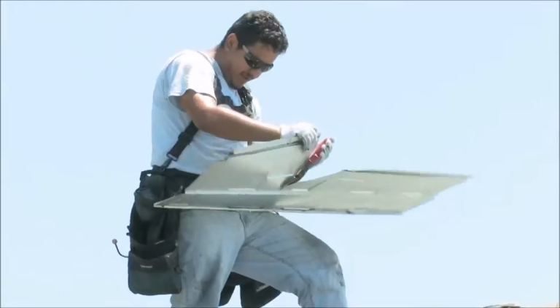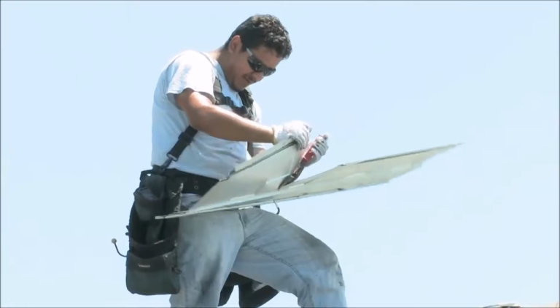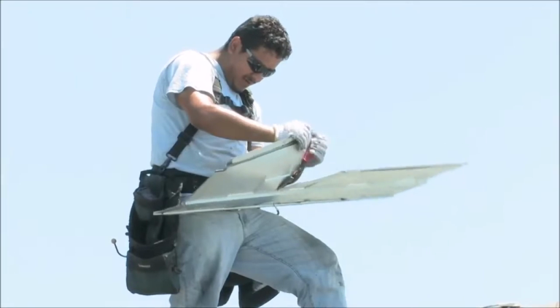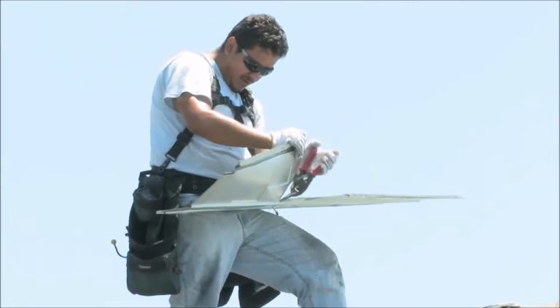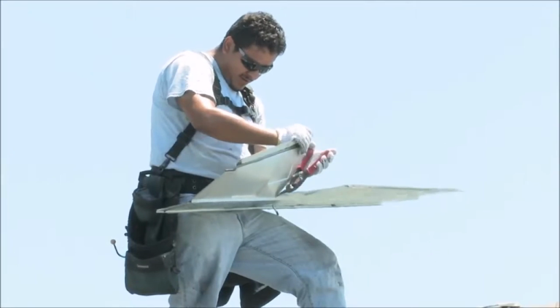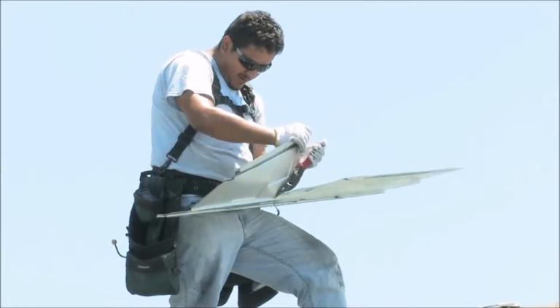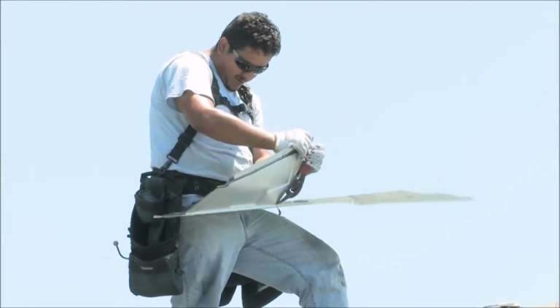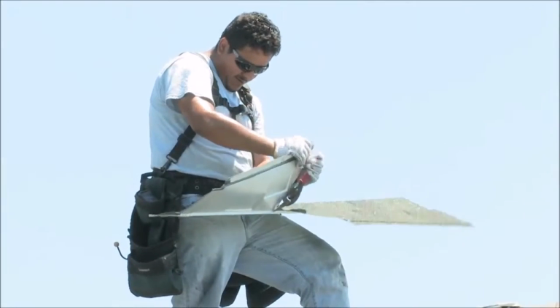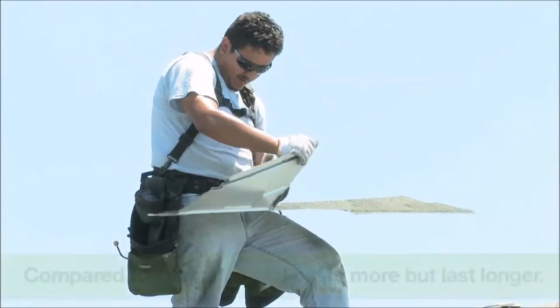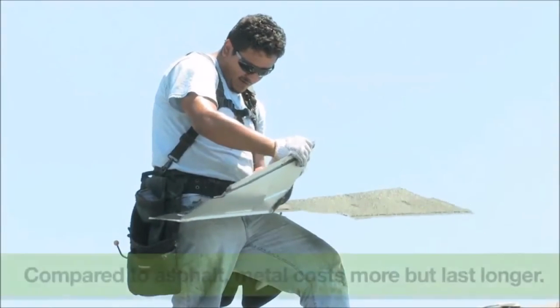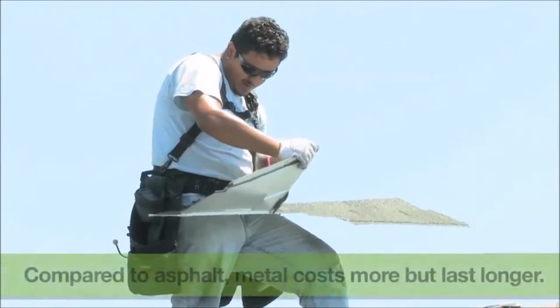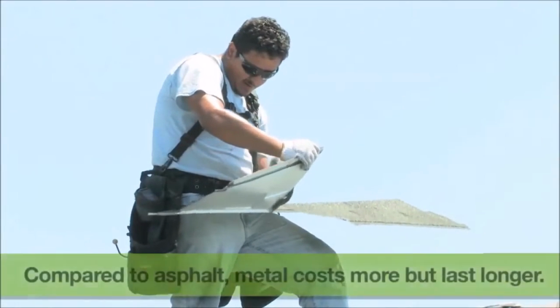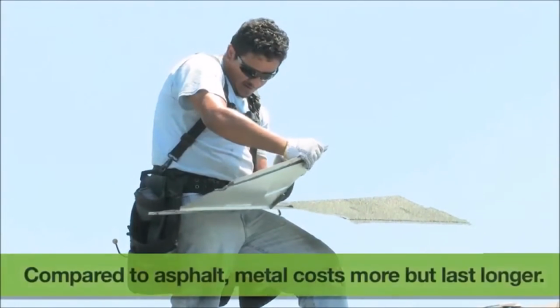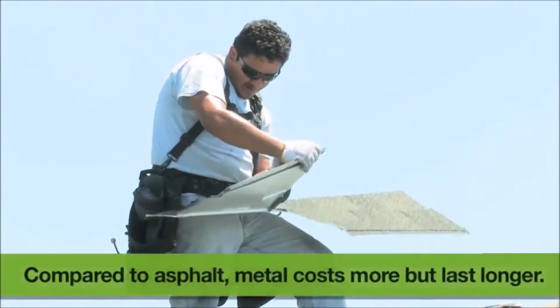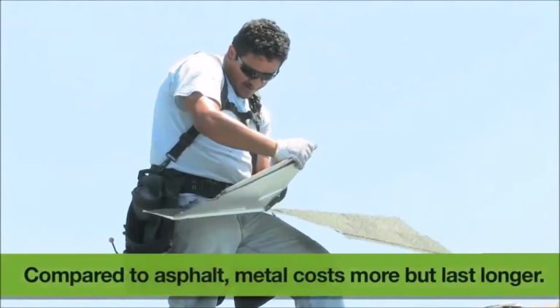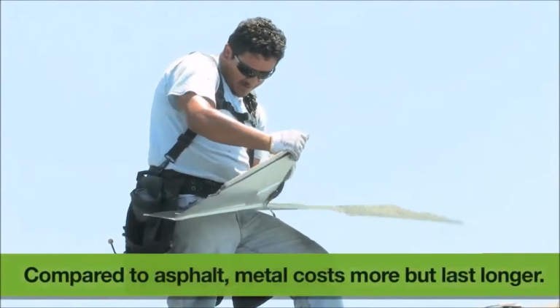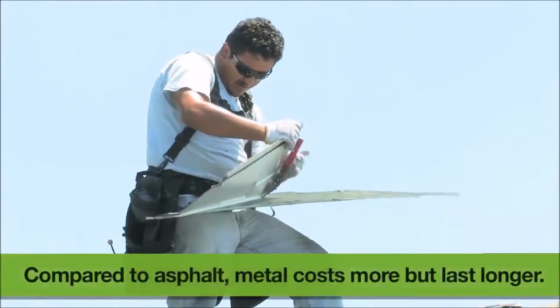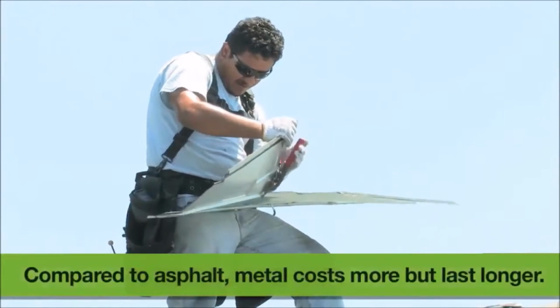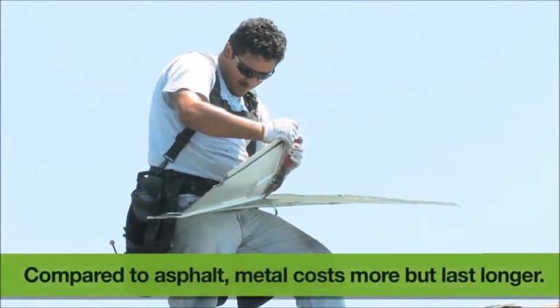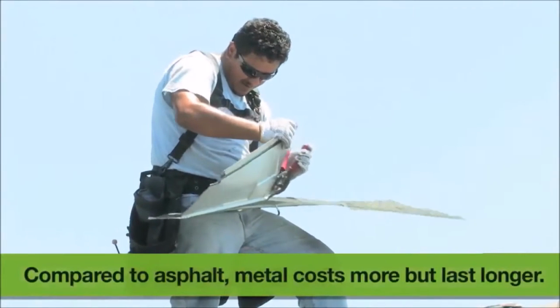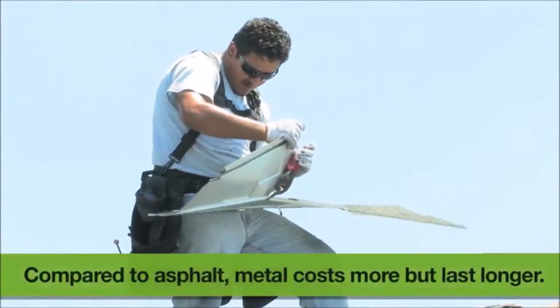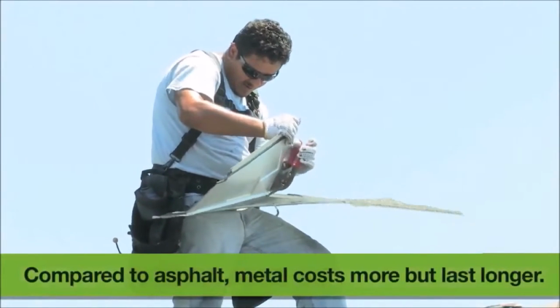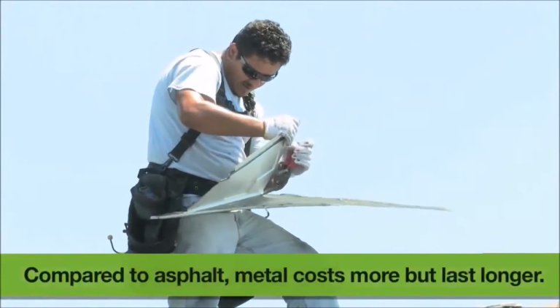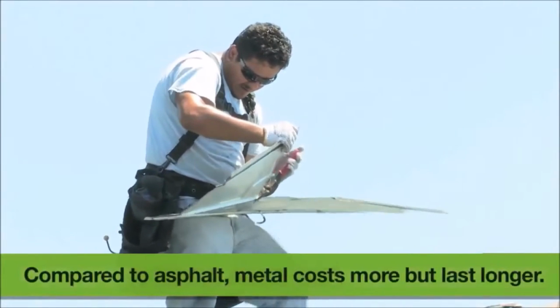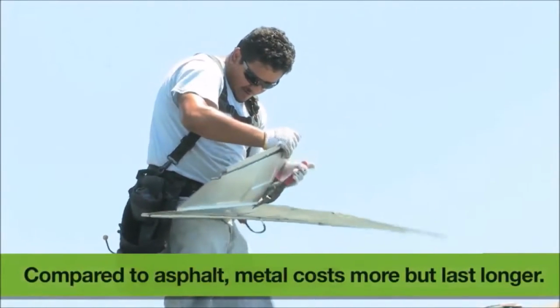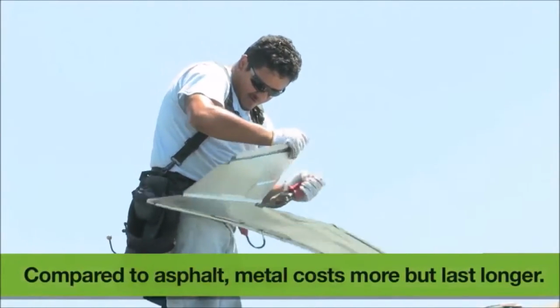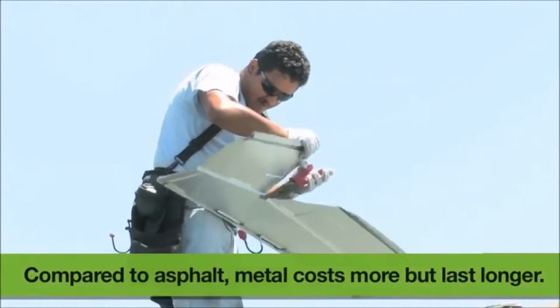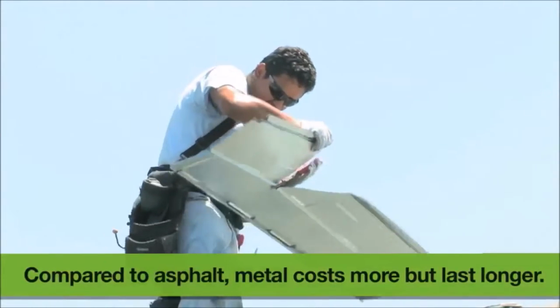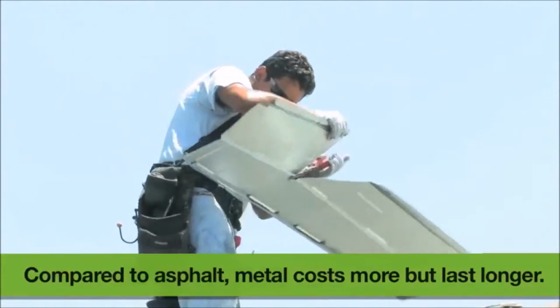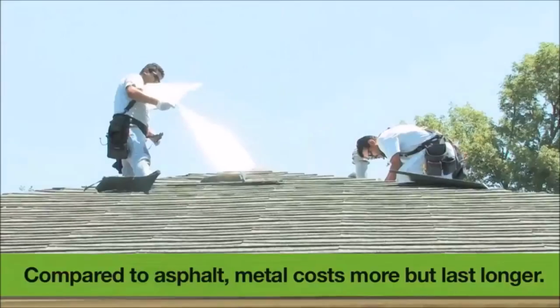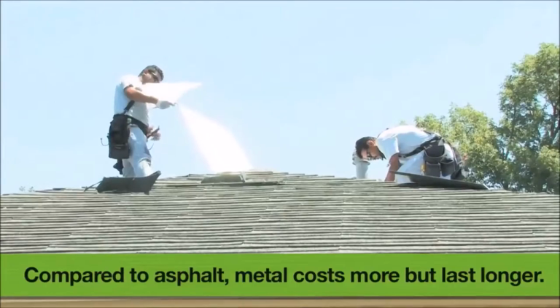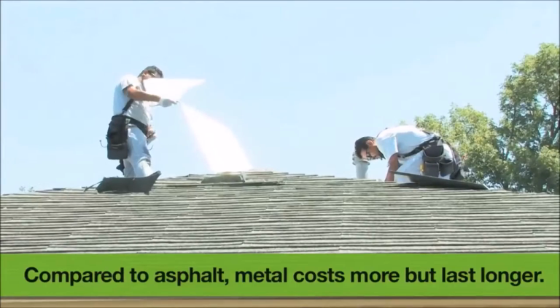Metal roofs can cost two to three times as much as asphalt shingles, but properly installed can last 30 to 50 years.